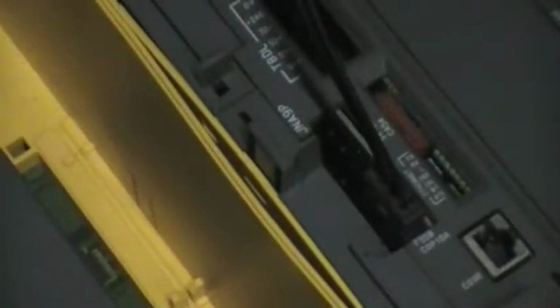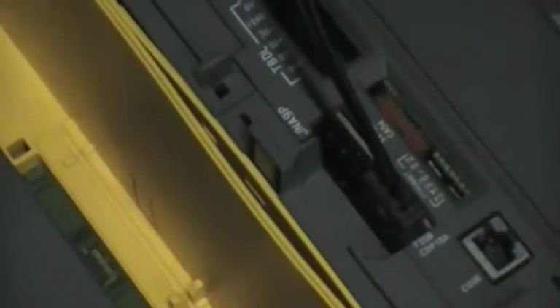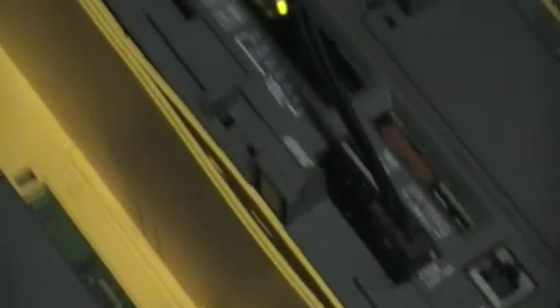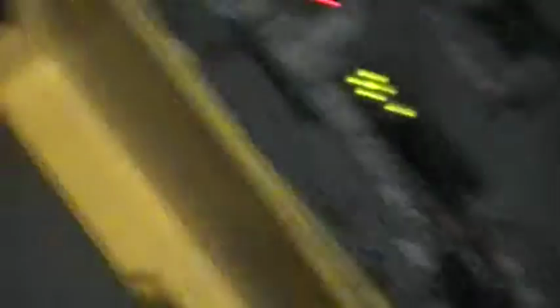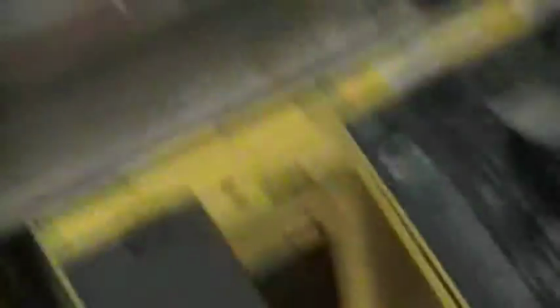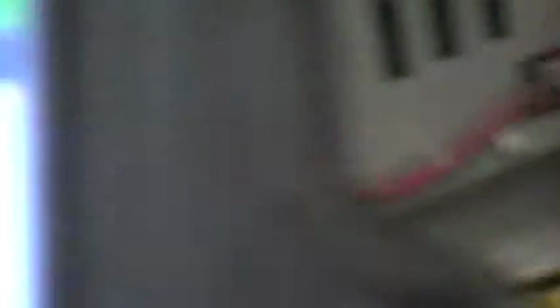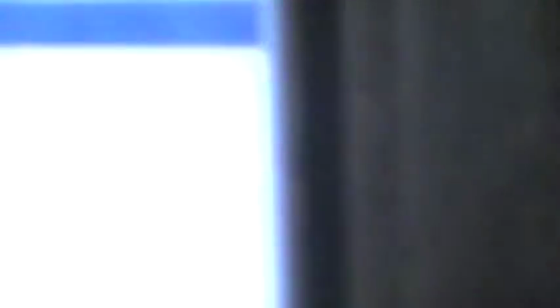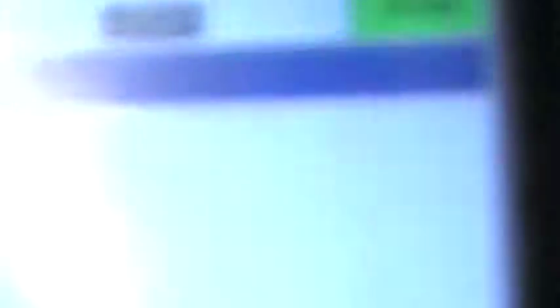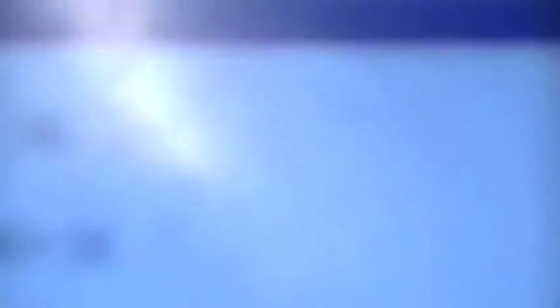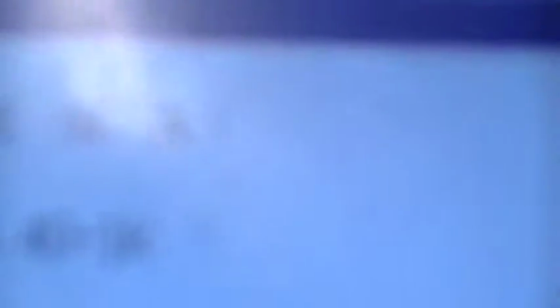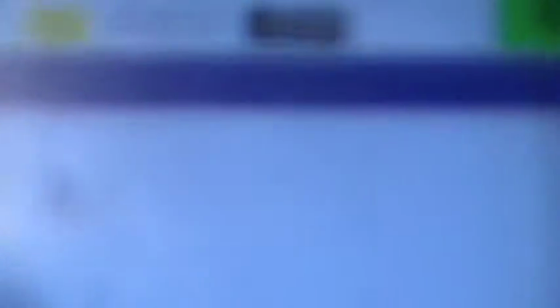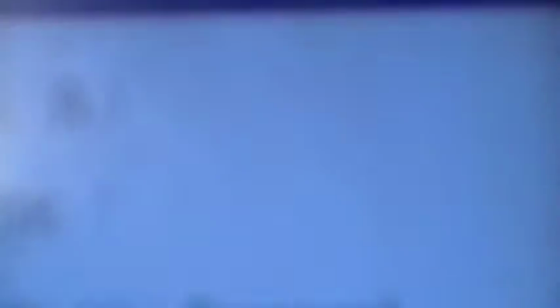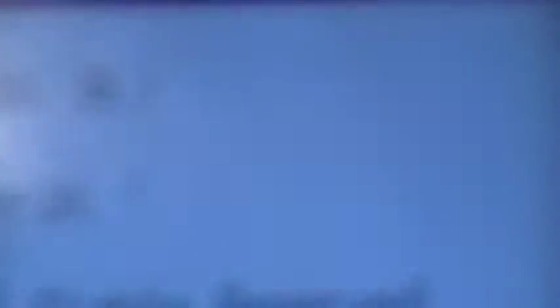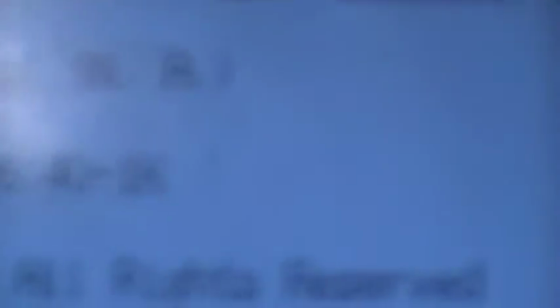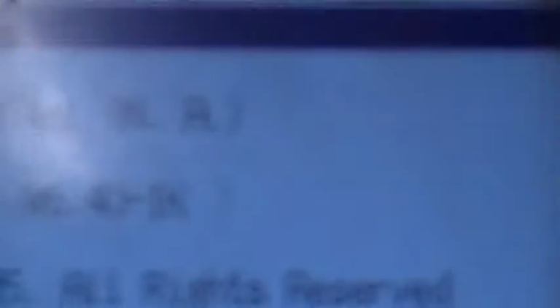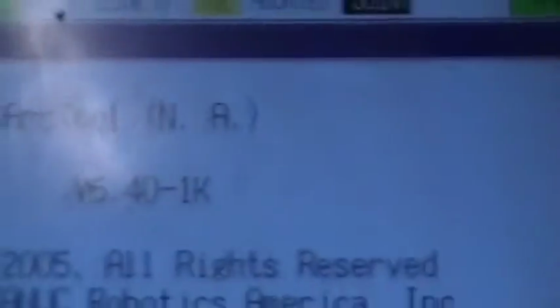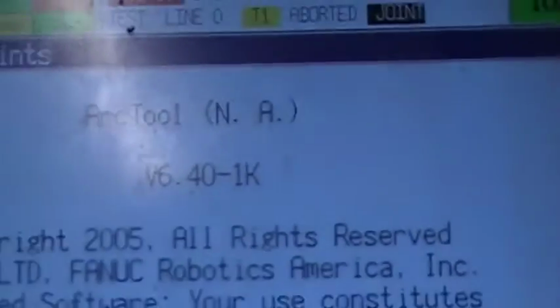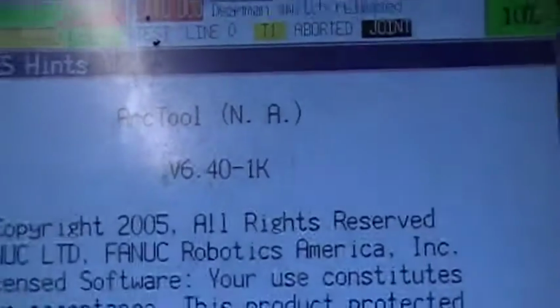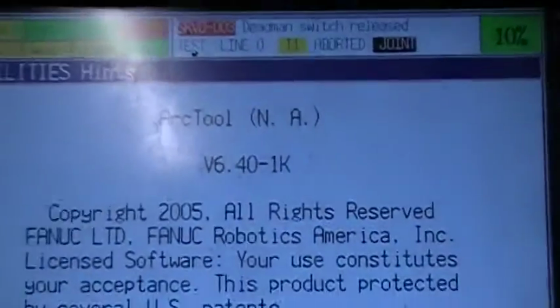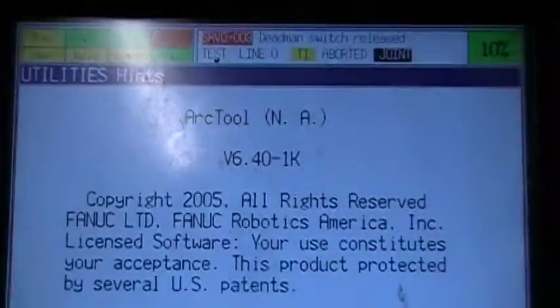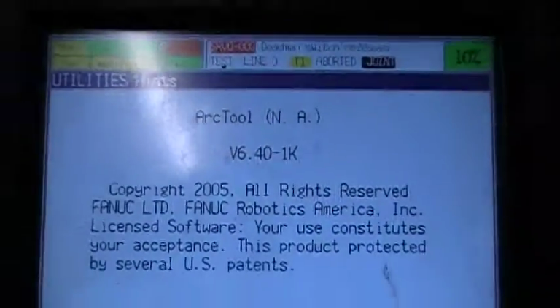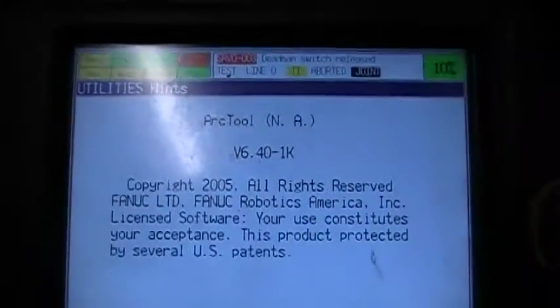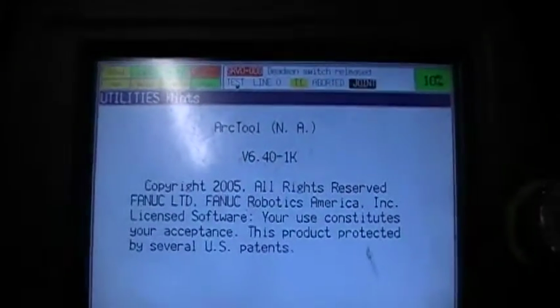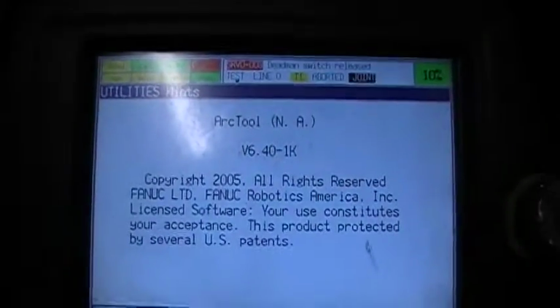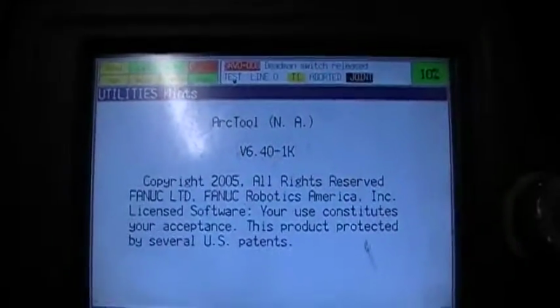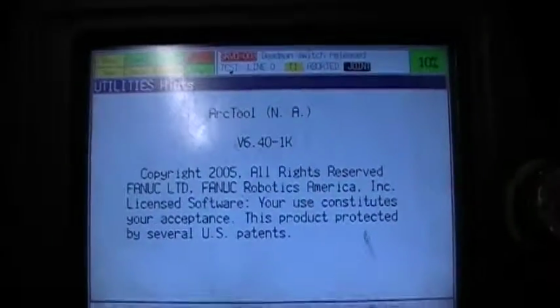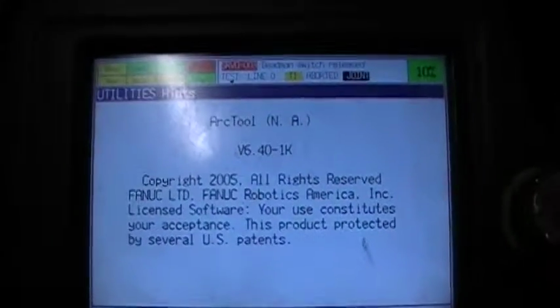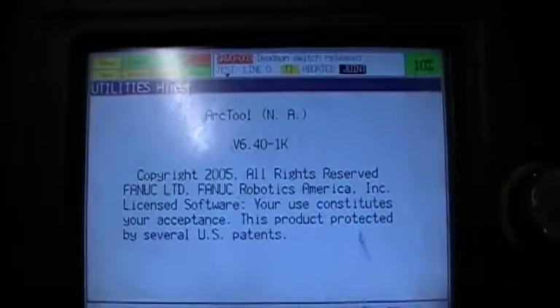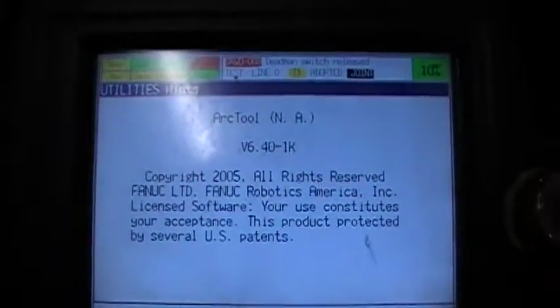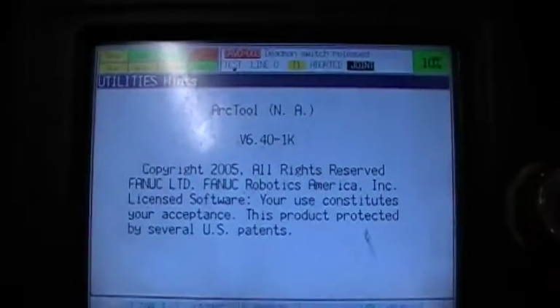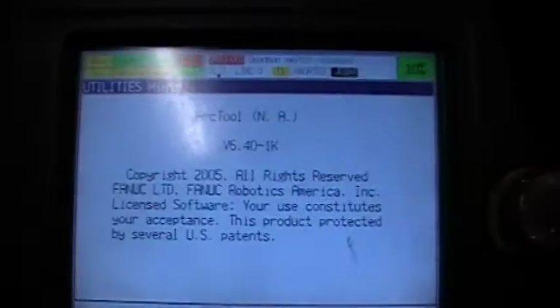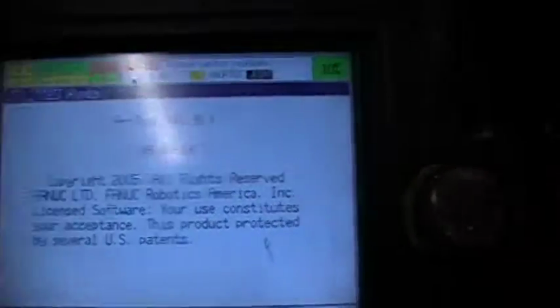This one is actually an ARC tool — it has an ARC tool software on it.